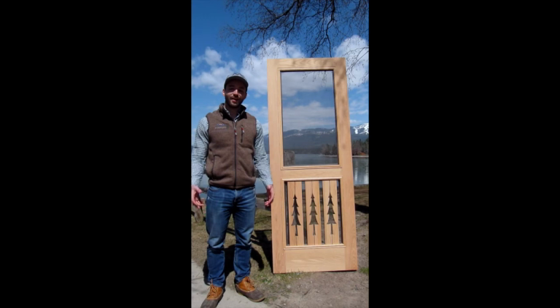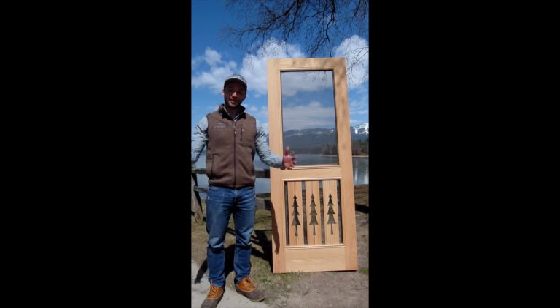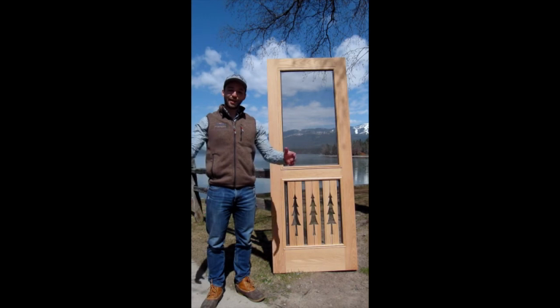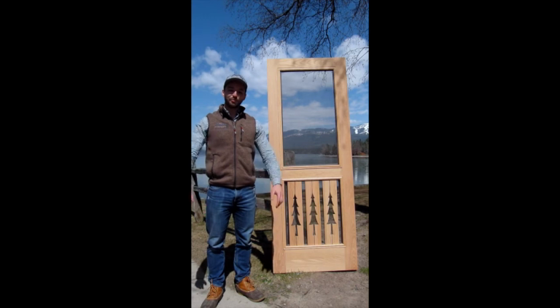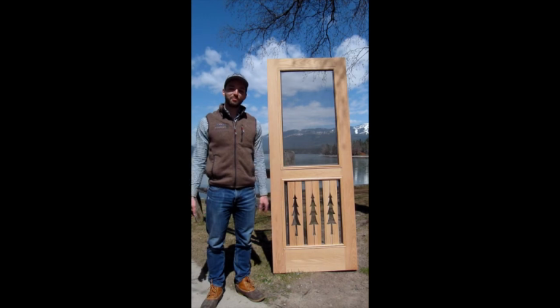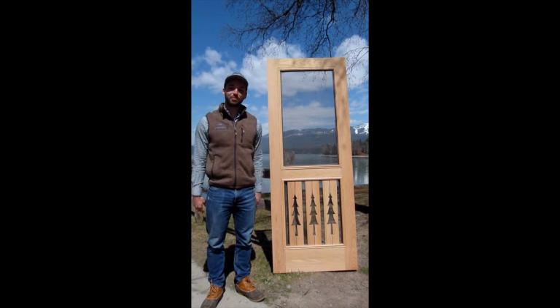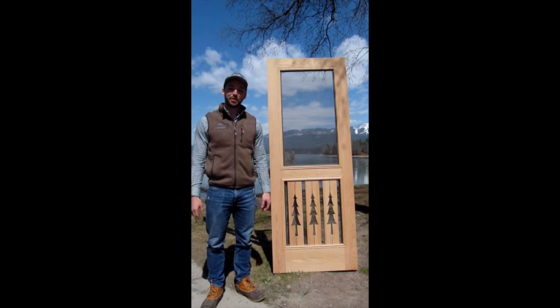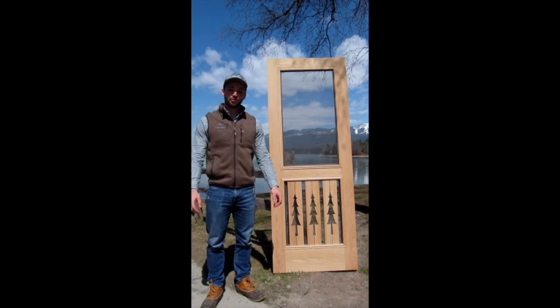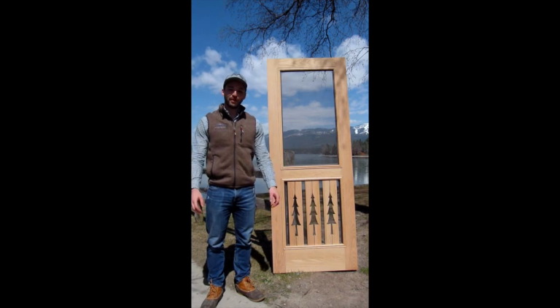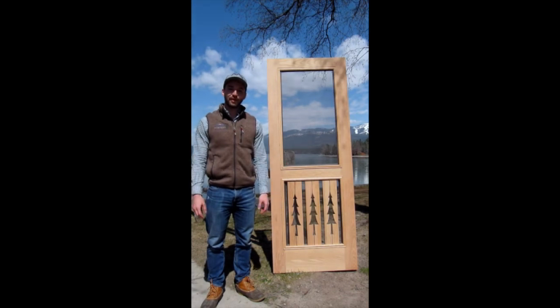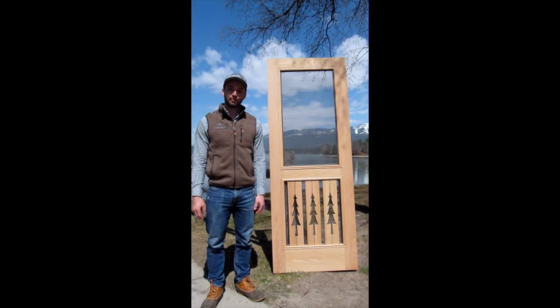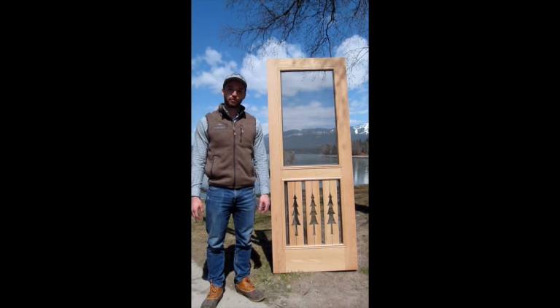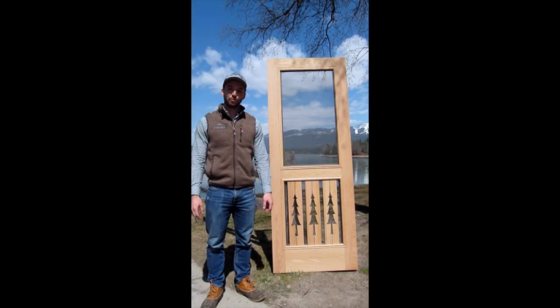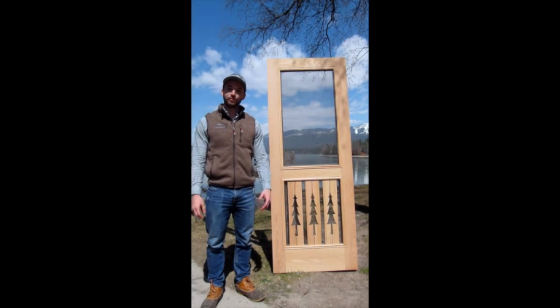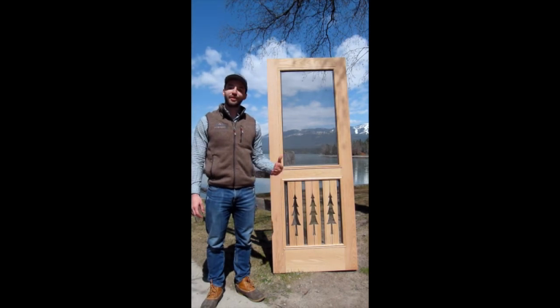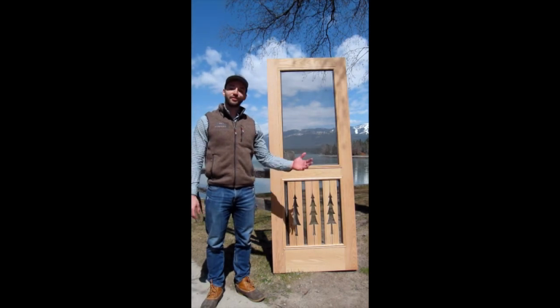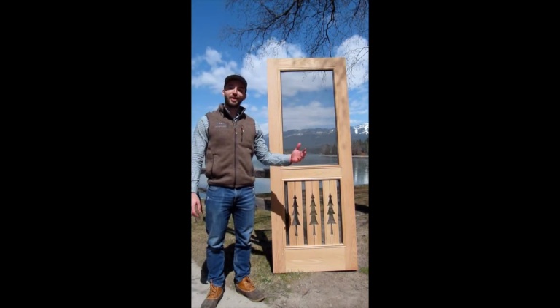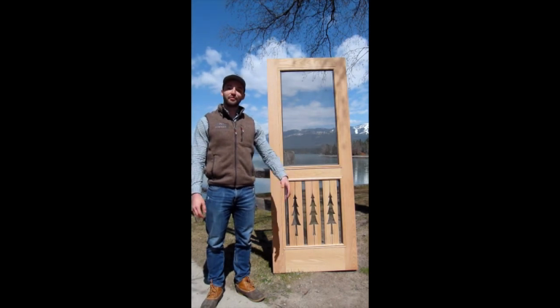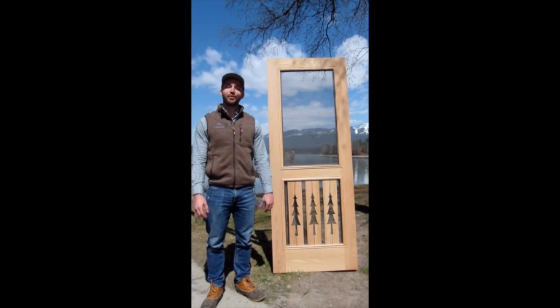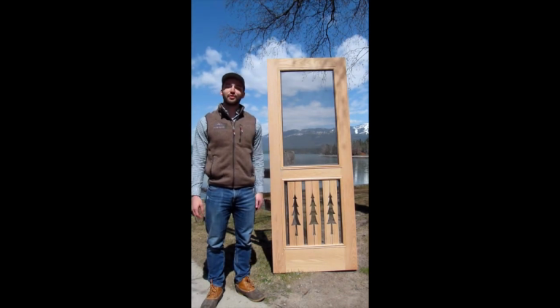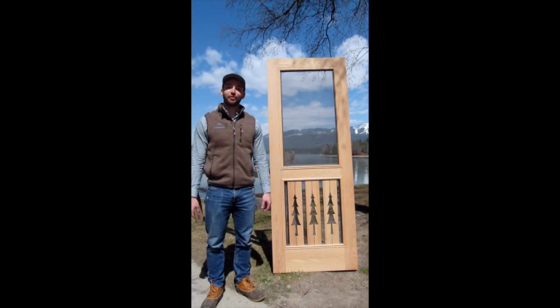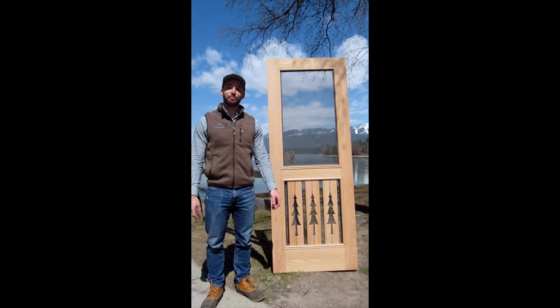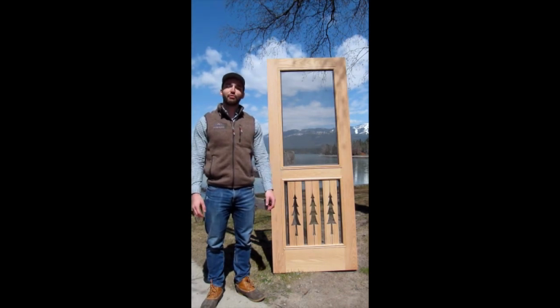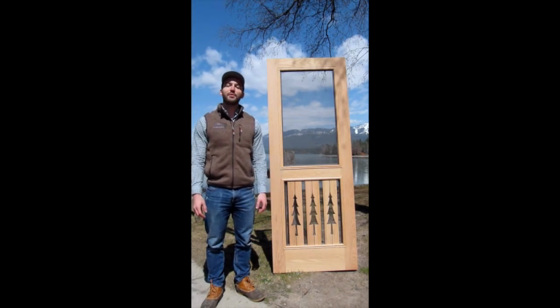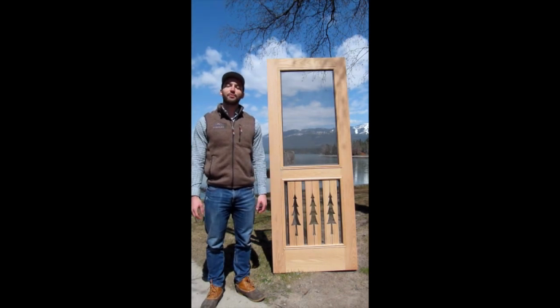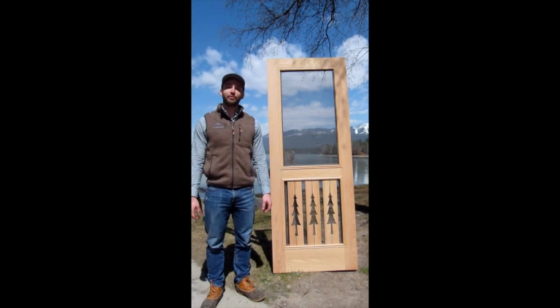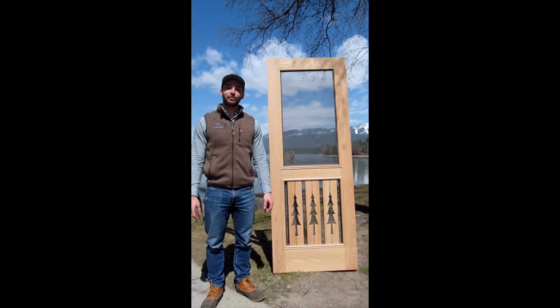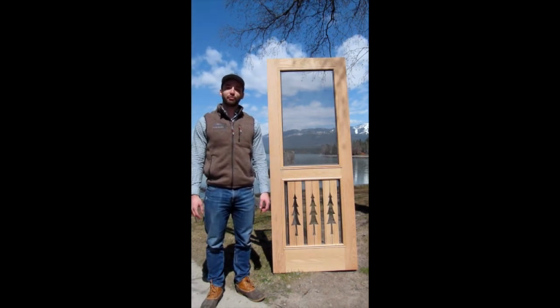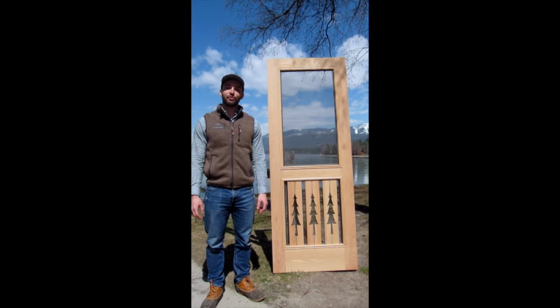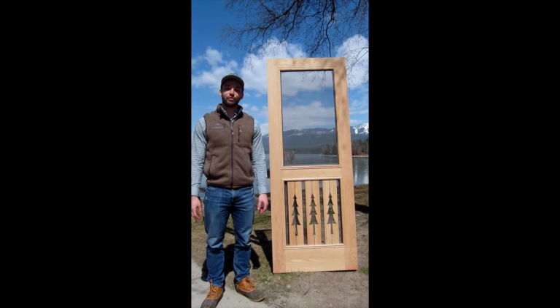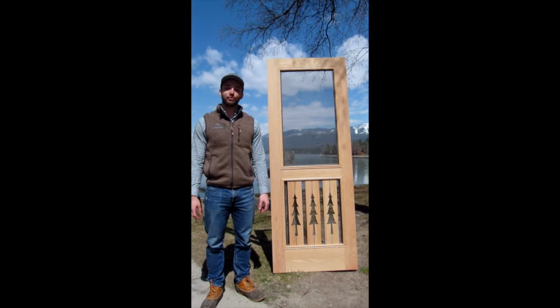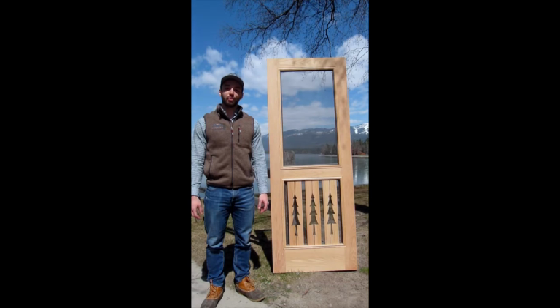Hey guys, Wade Mobley here from Montana Screen Doors. Today I have with us our Premium Series 3 Trees Door.